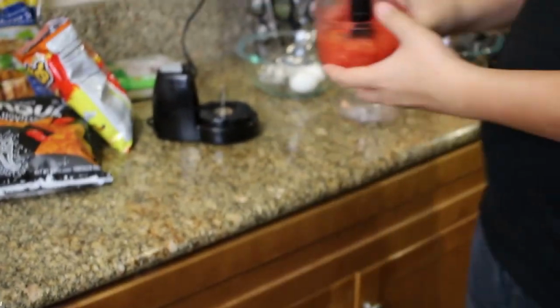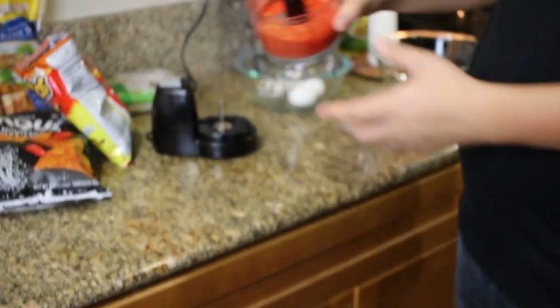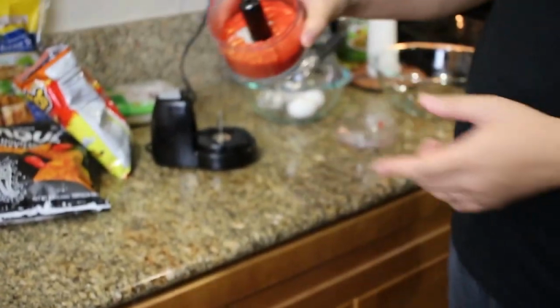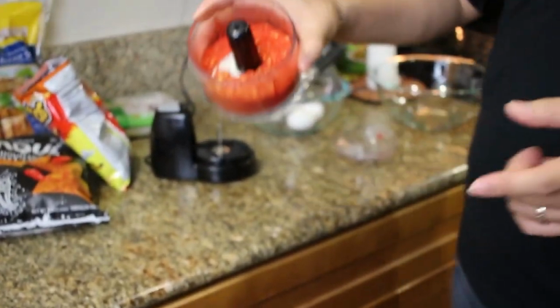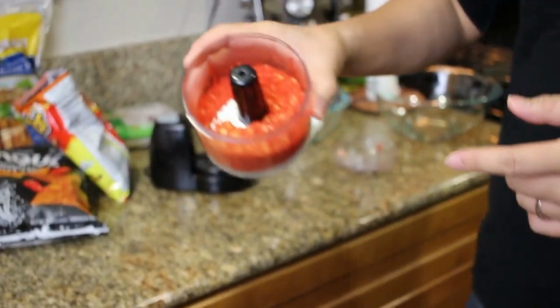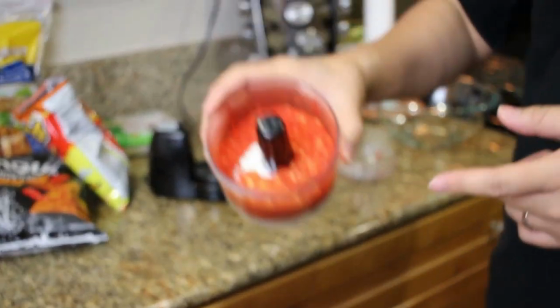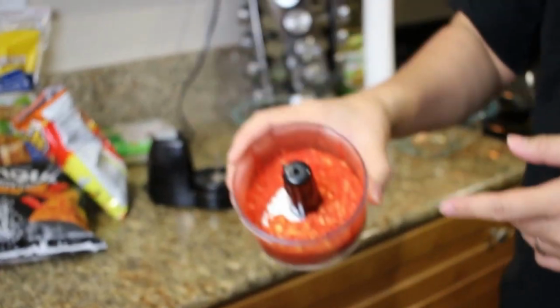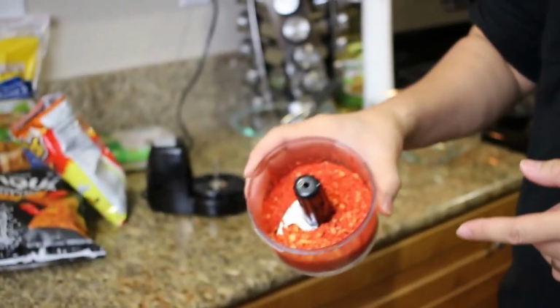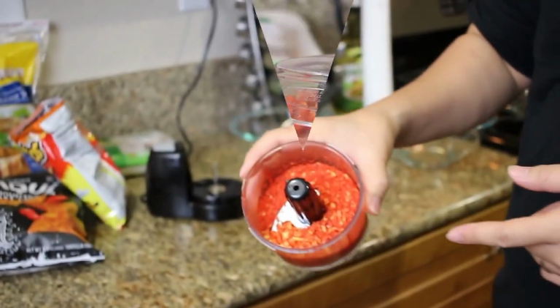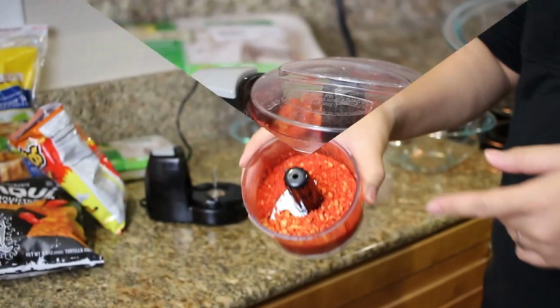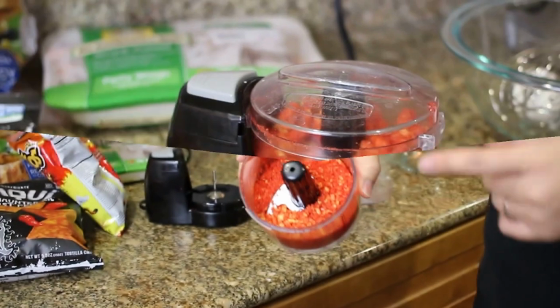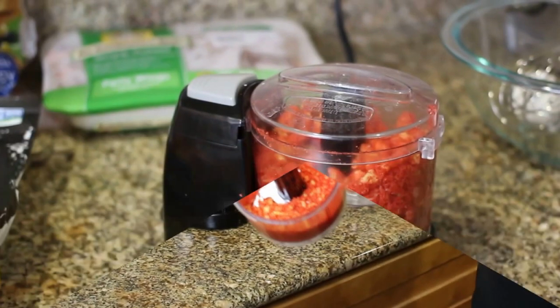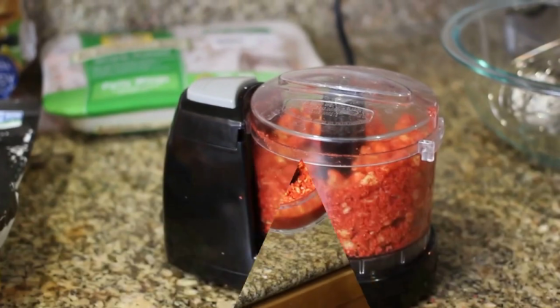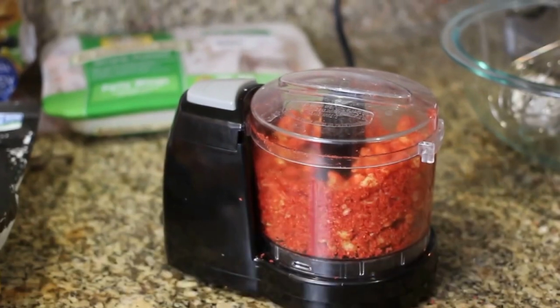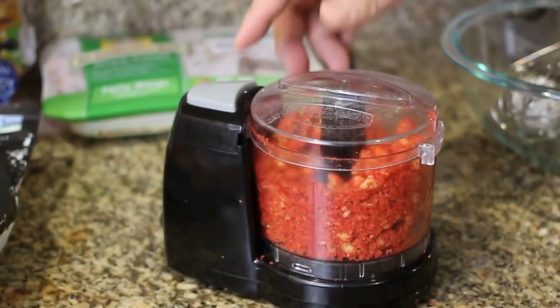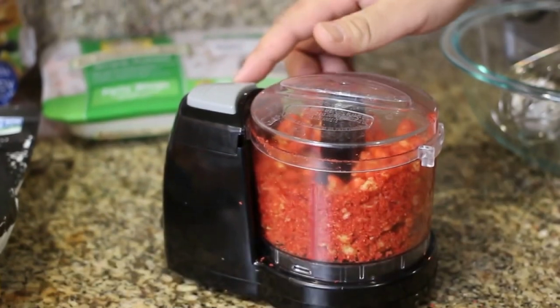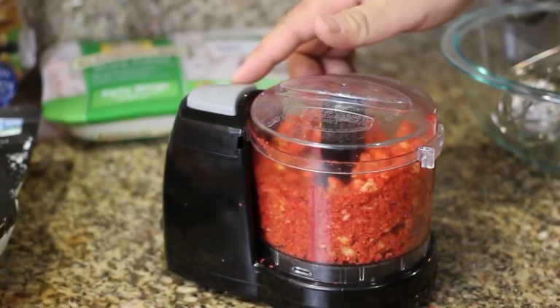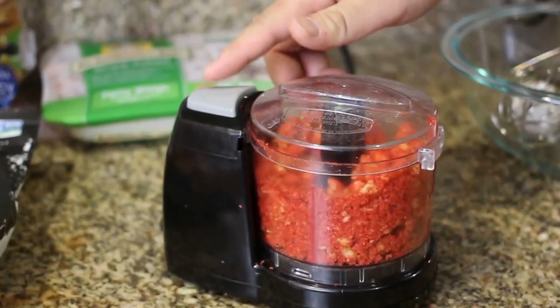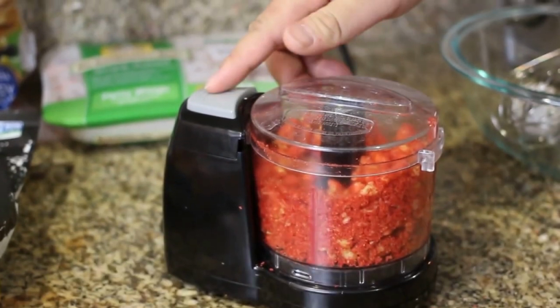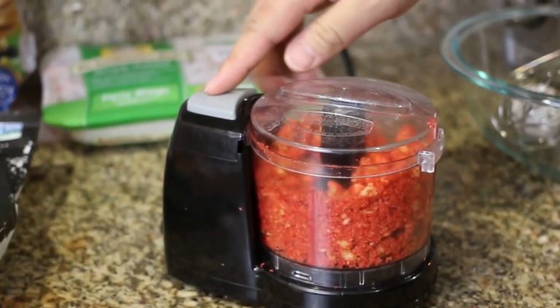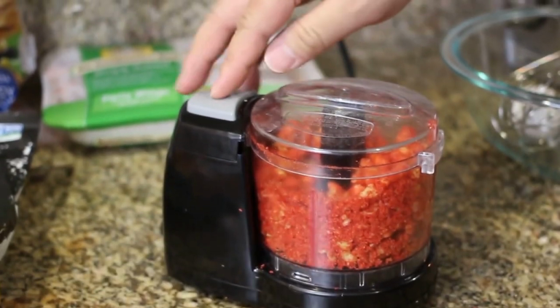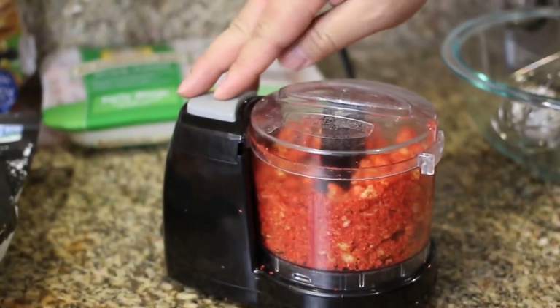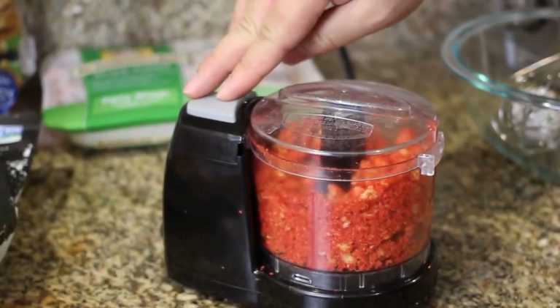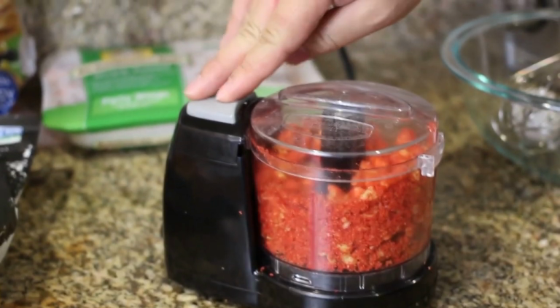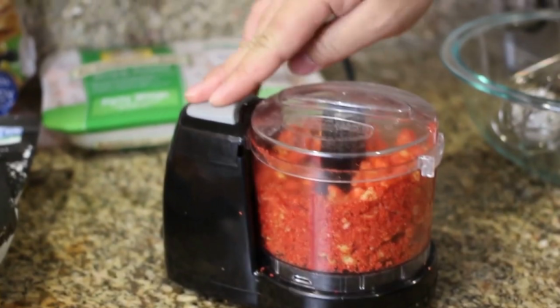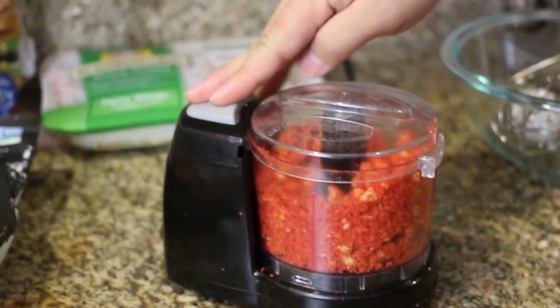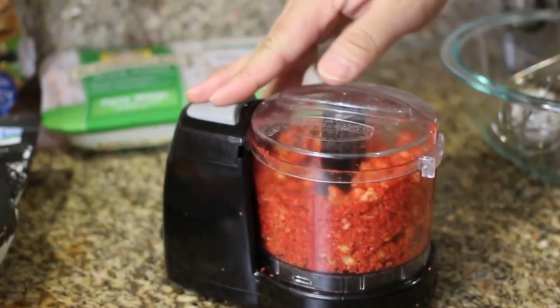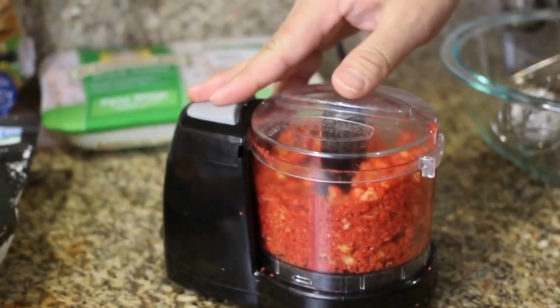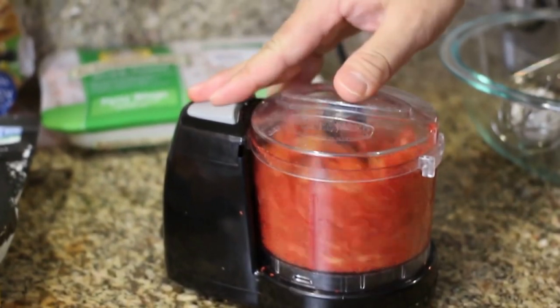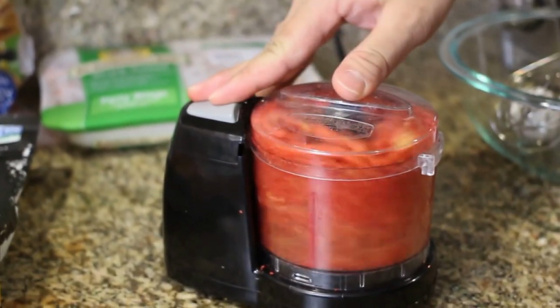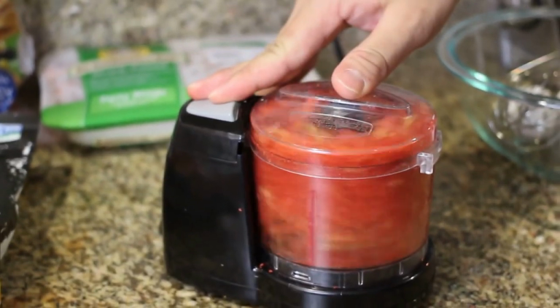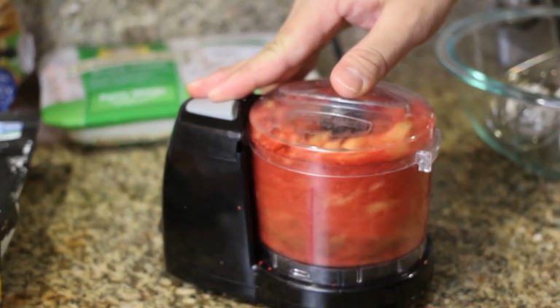We're going to do this a couple of times. Now we're going to make another batch of the coating for the chicken tenders.